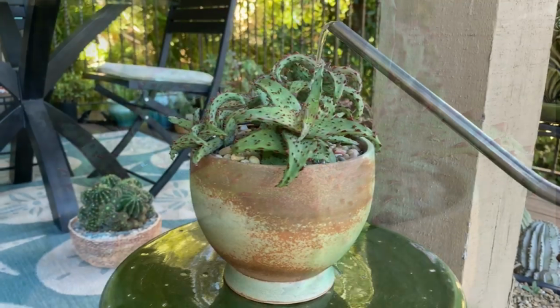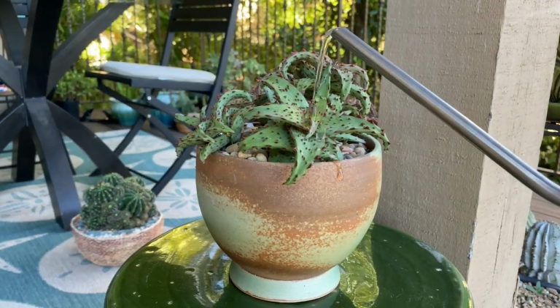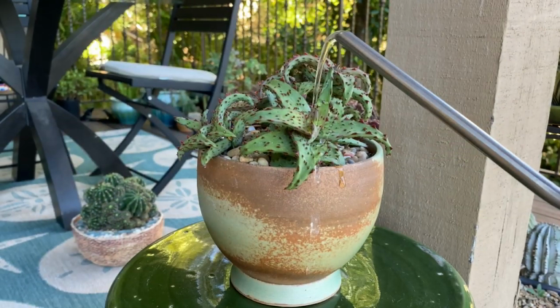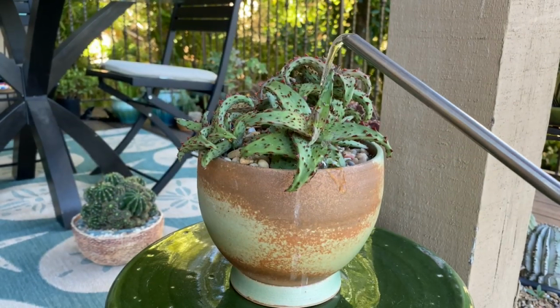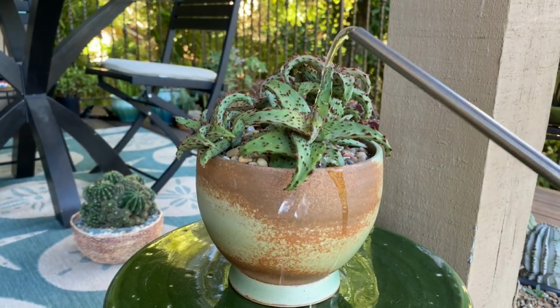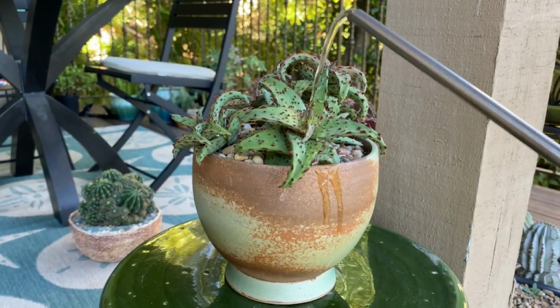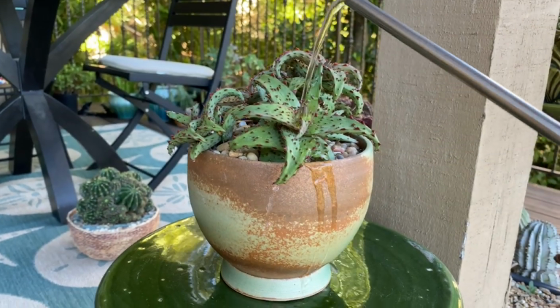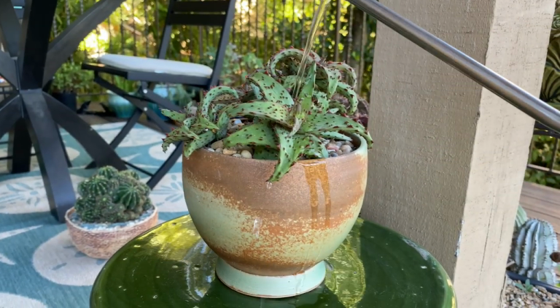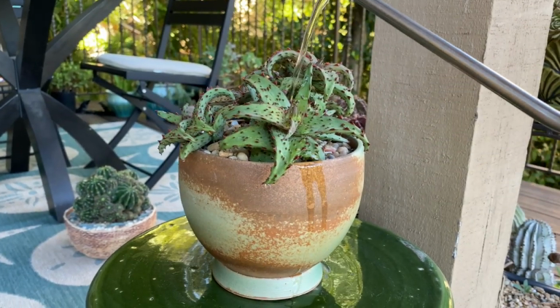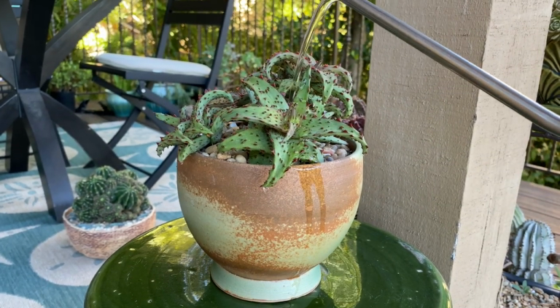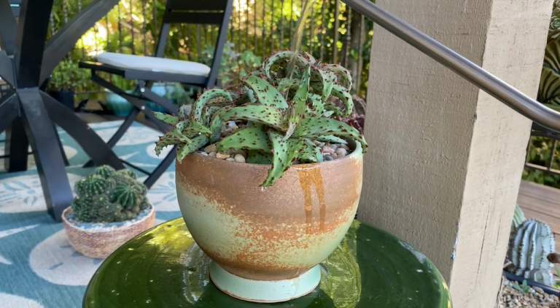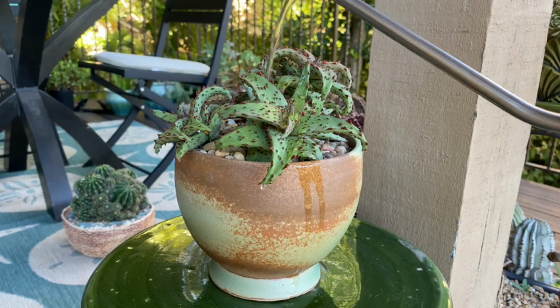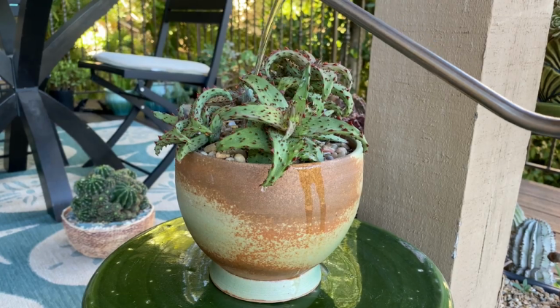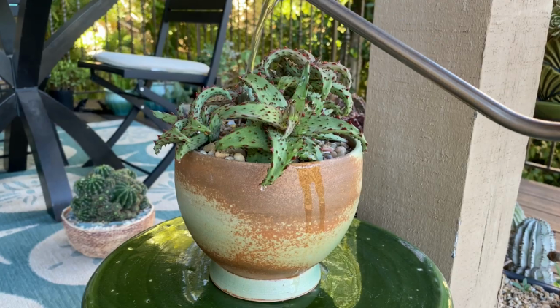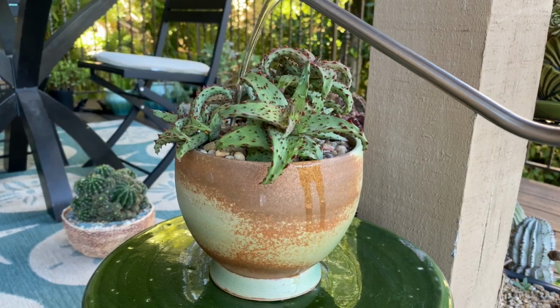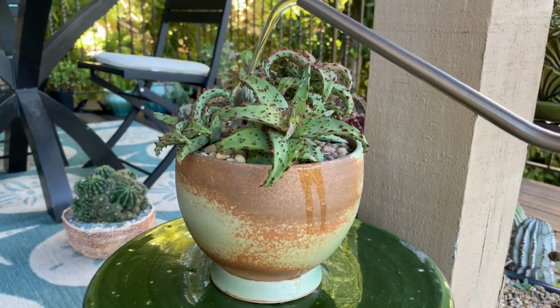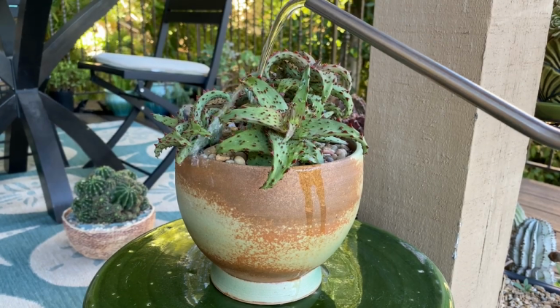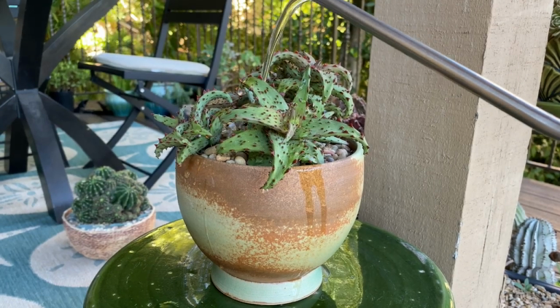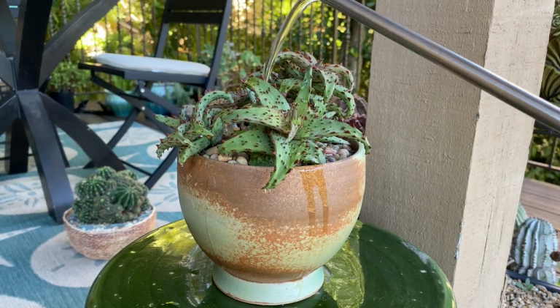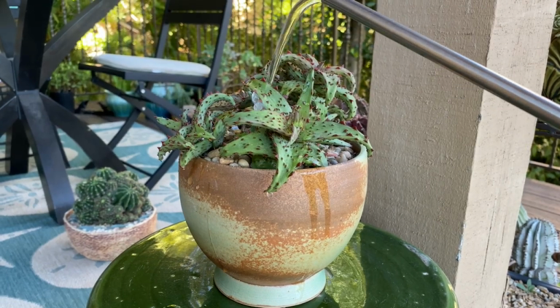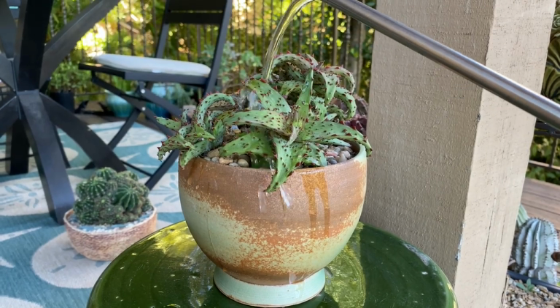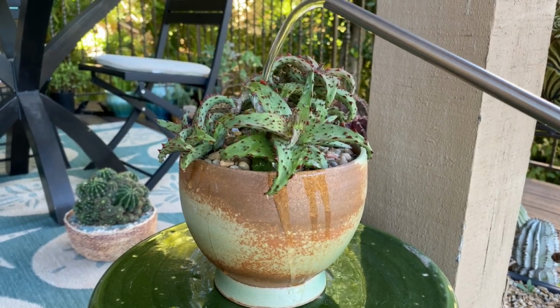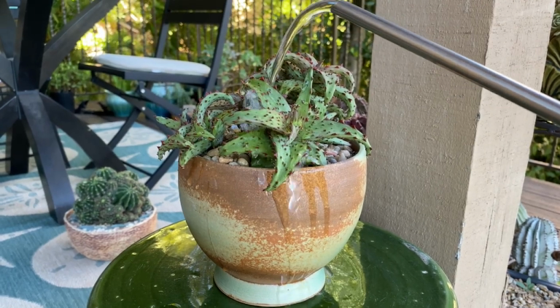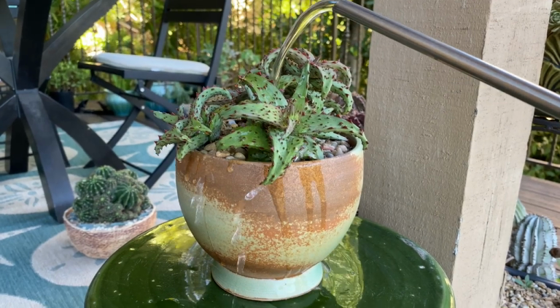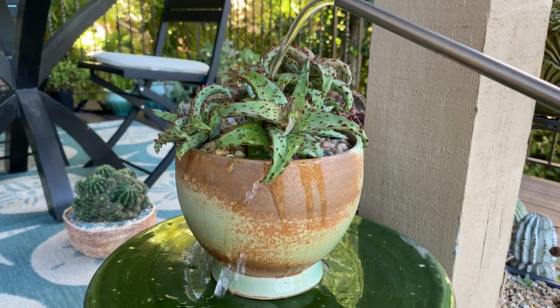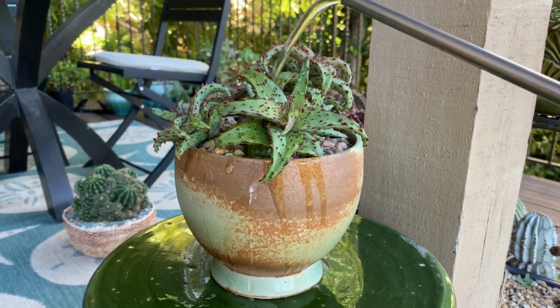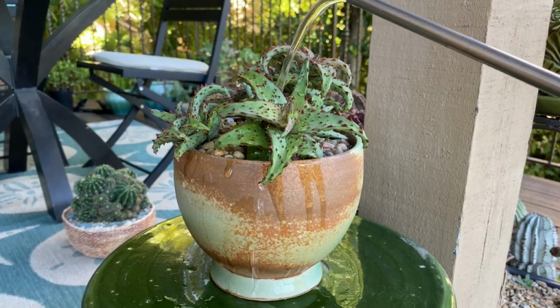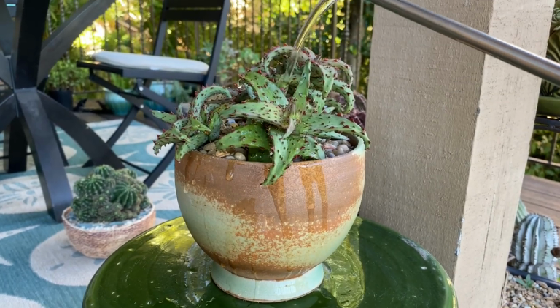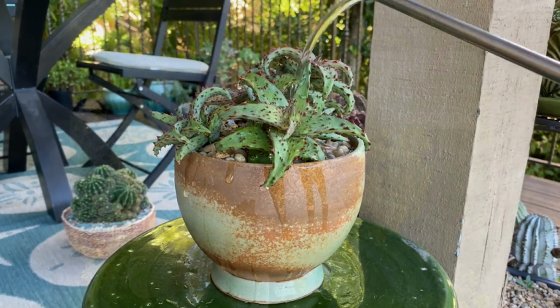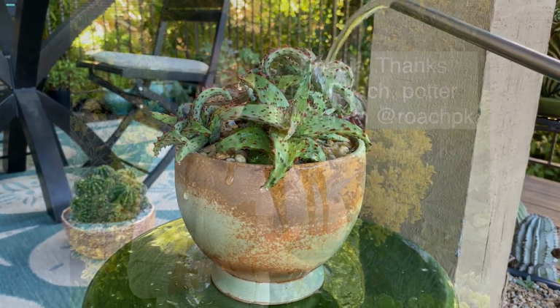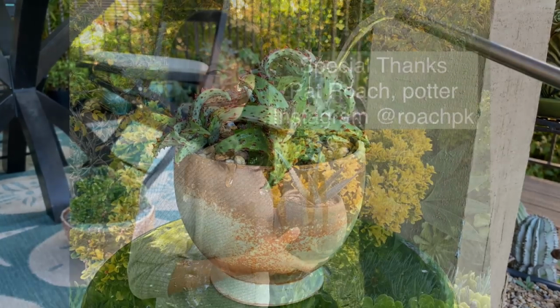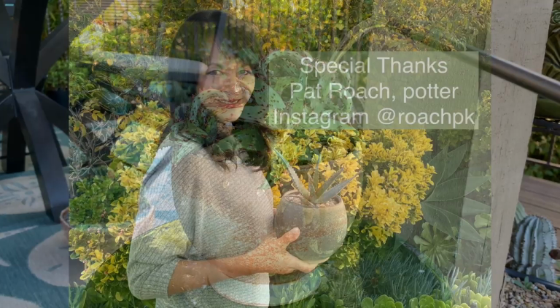We'll just water it in, and the roots will all settle happily together.